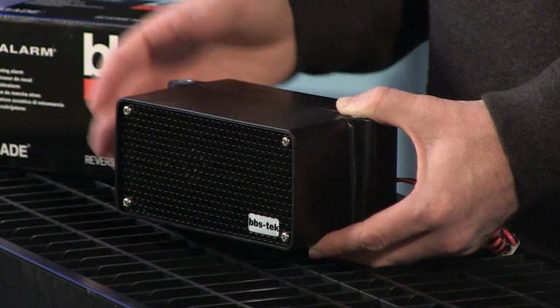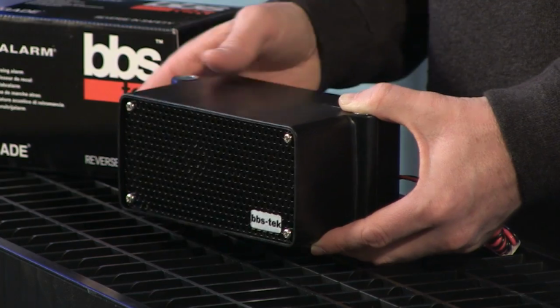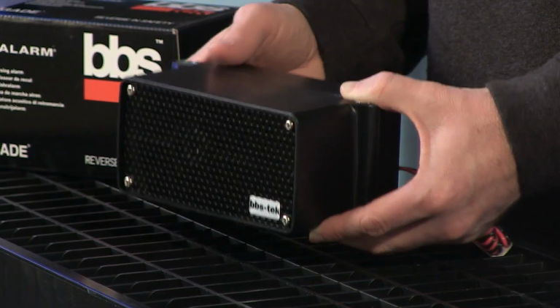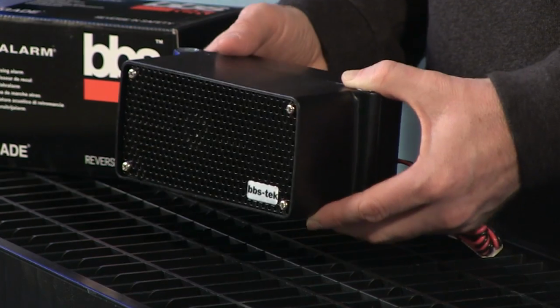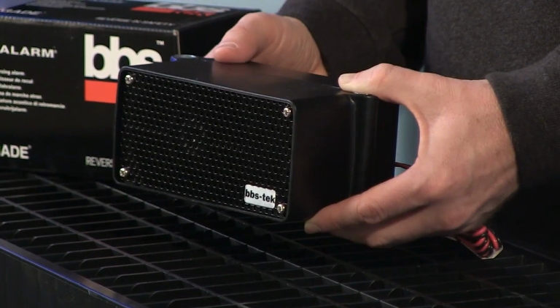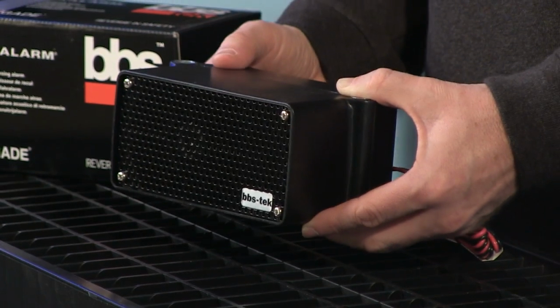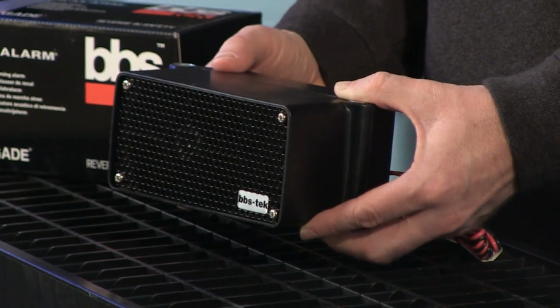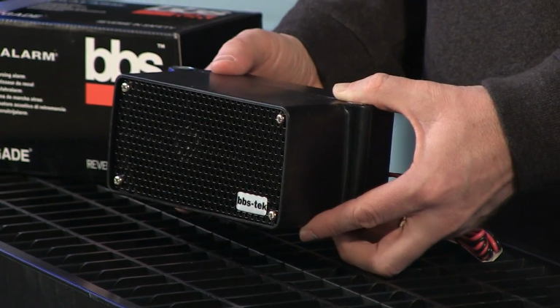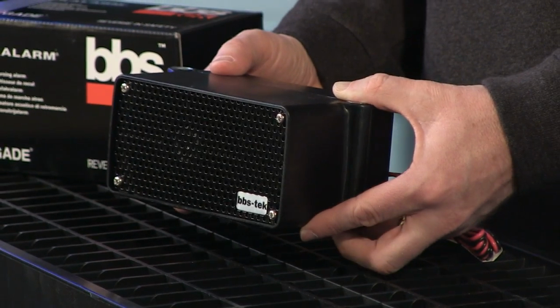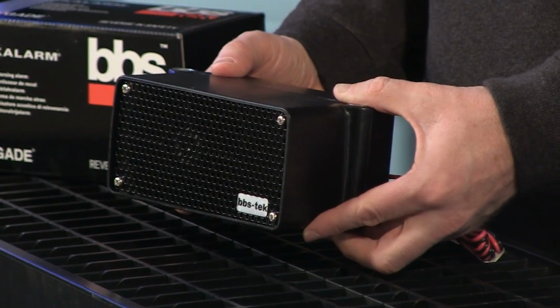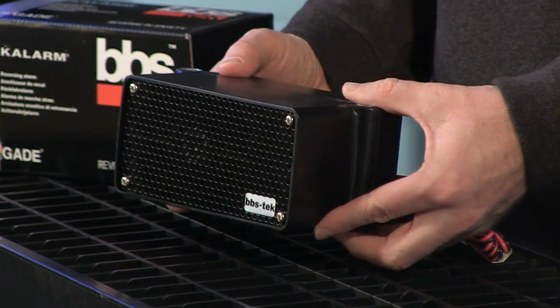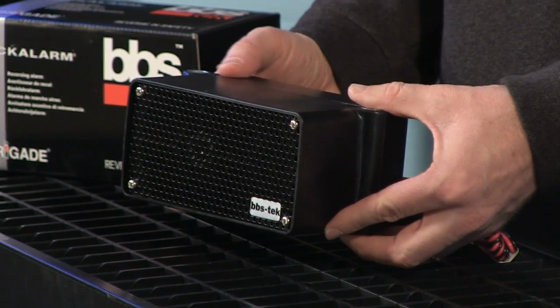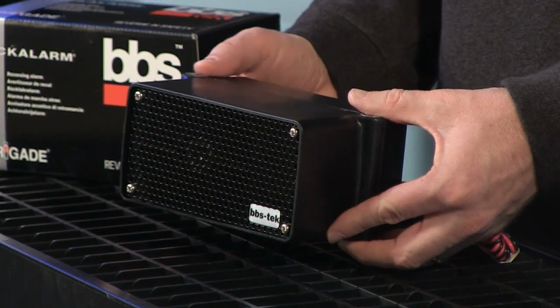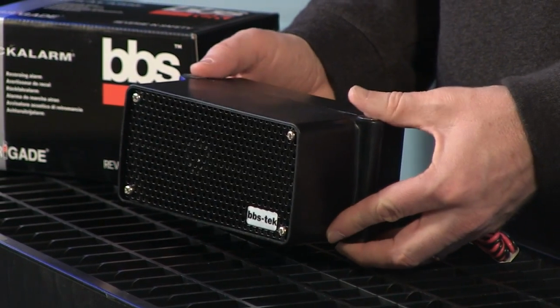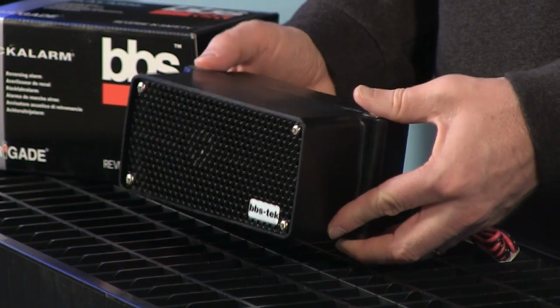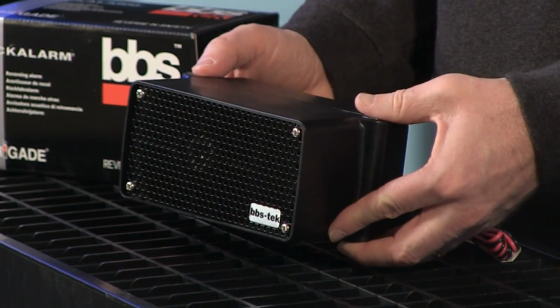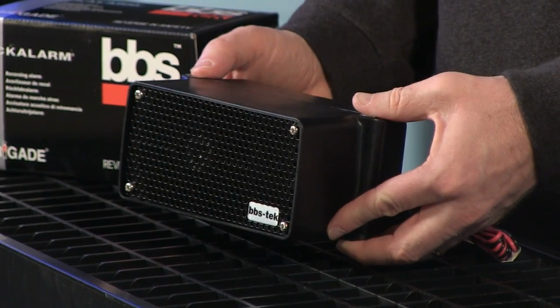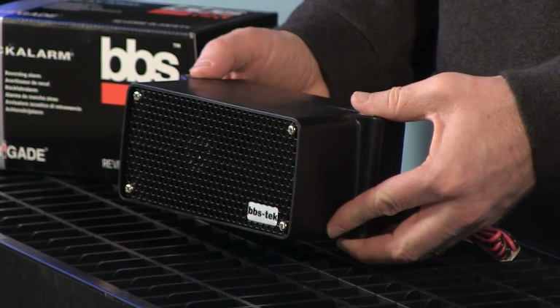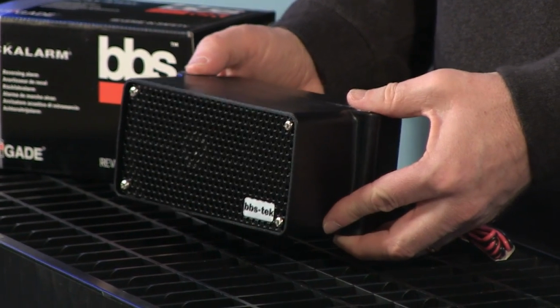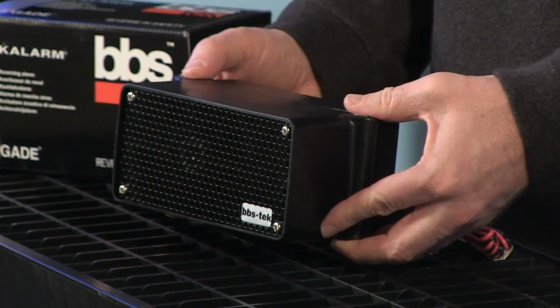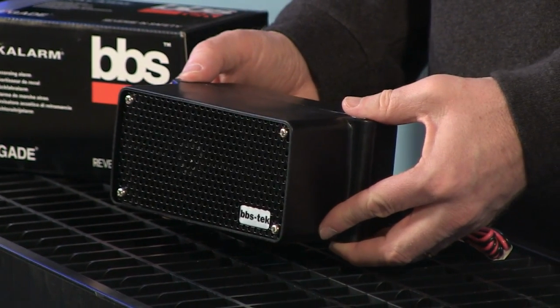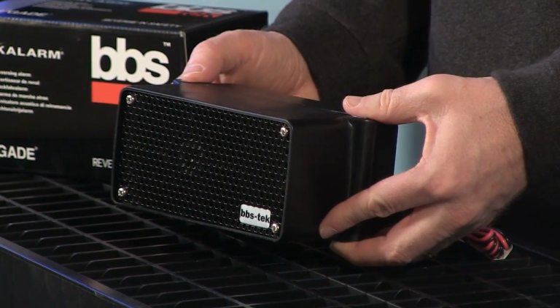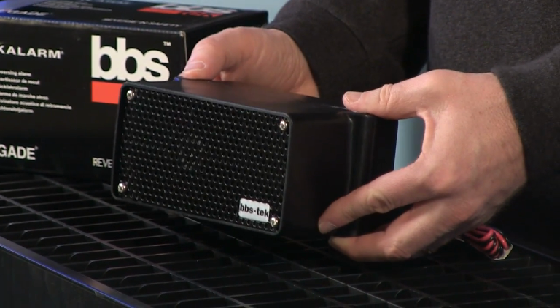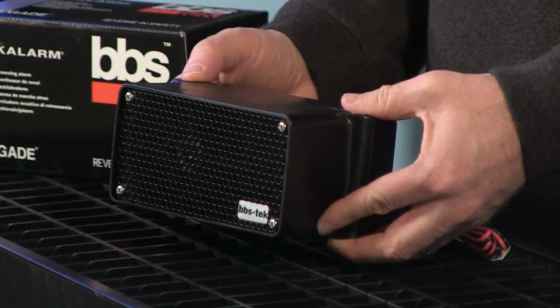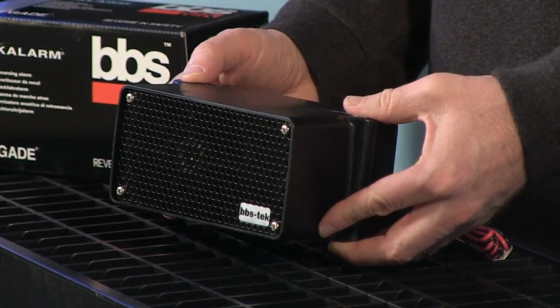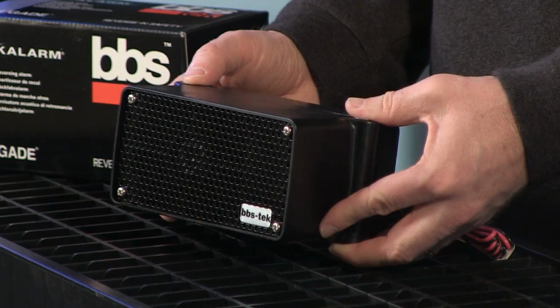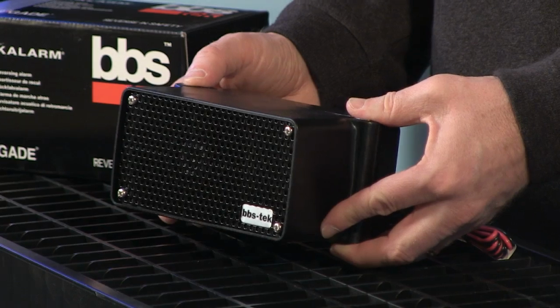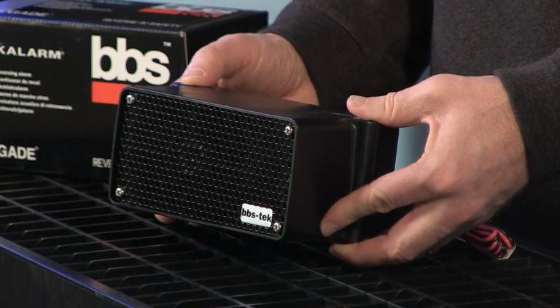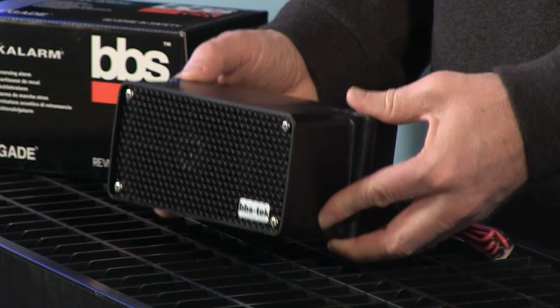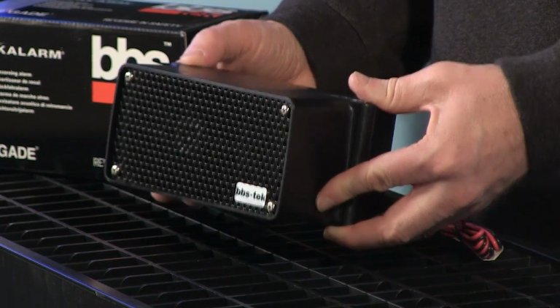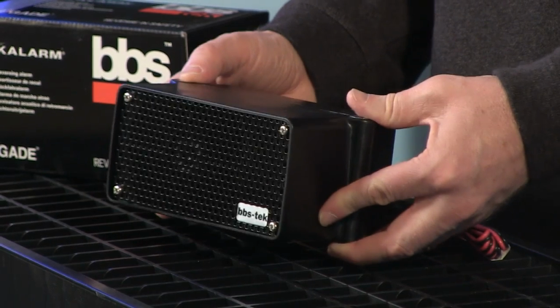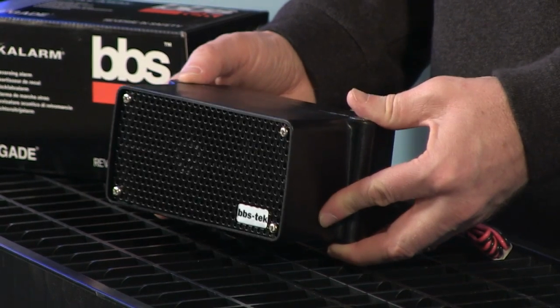This is the only backup alarm in the United States approved by the U.S. National Council for the Blind.